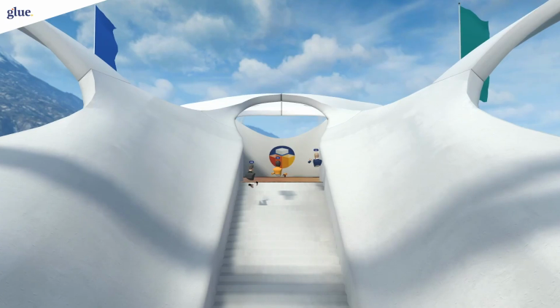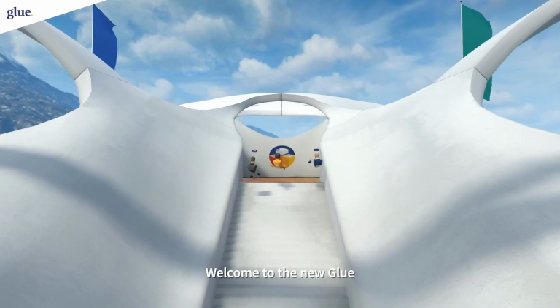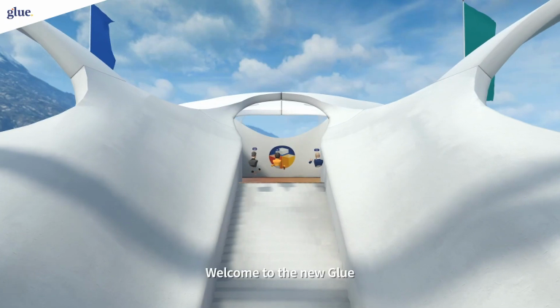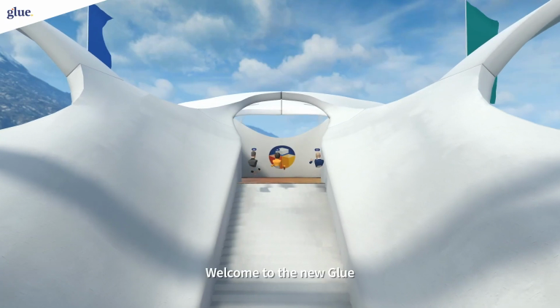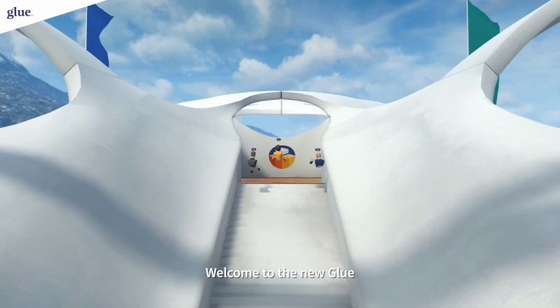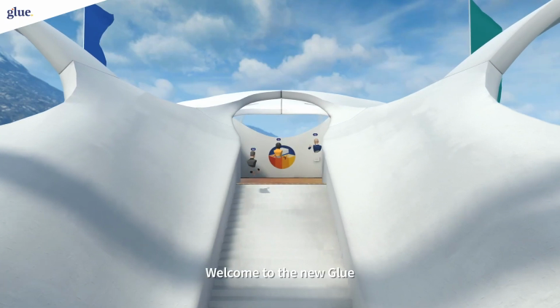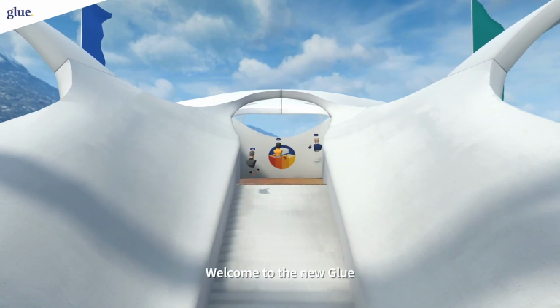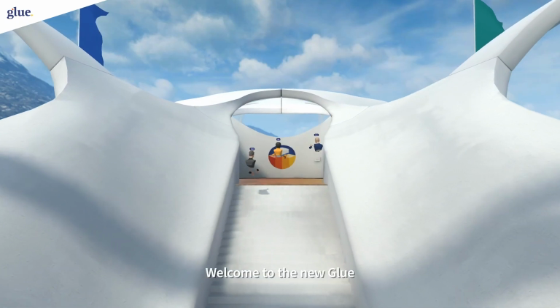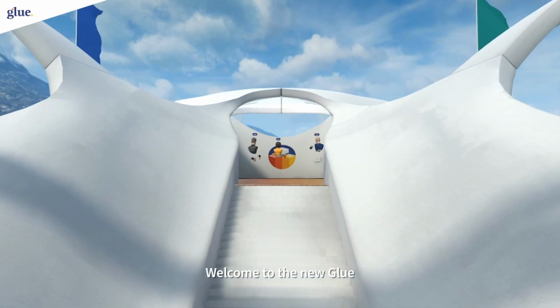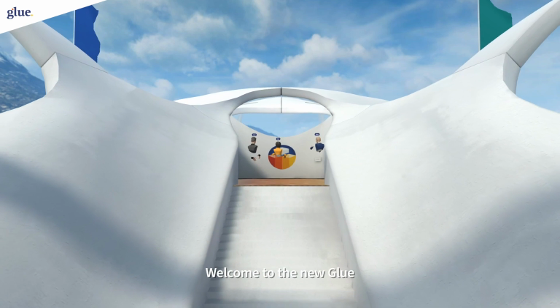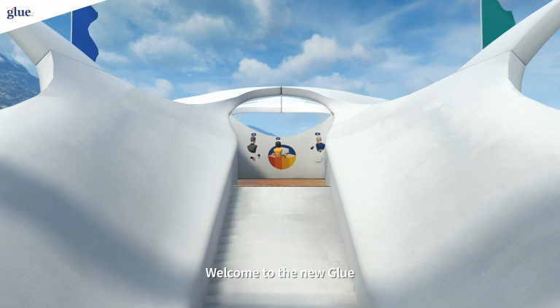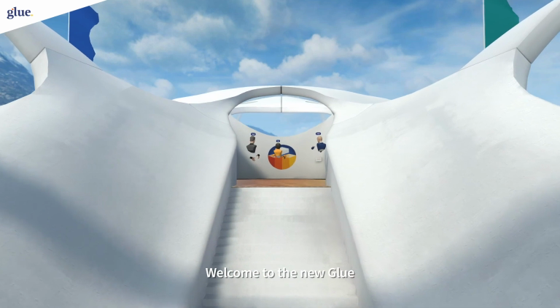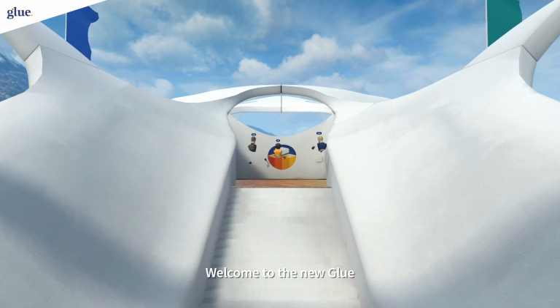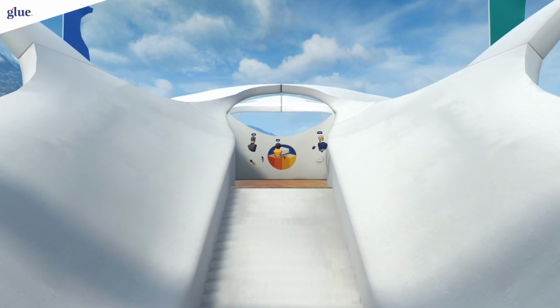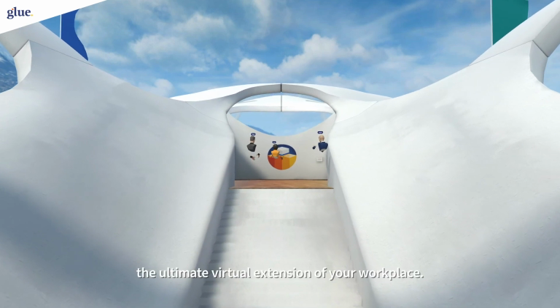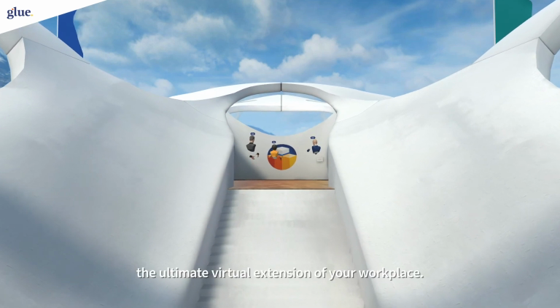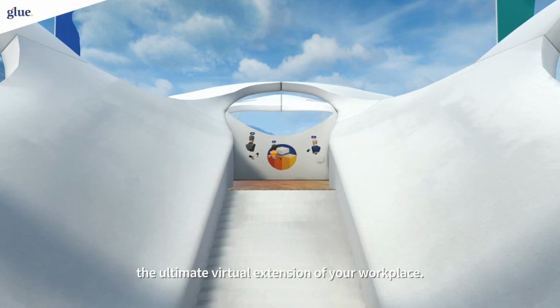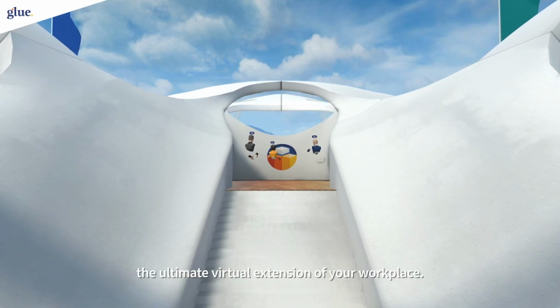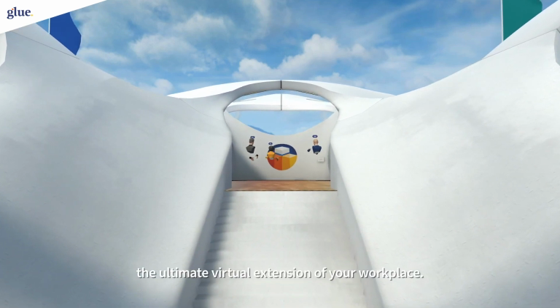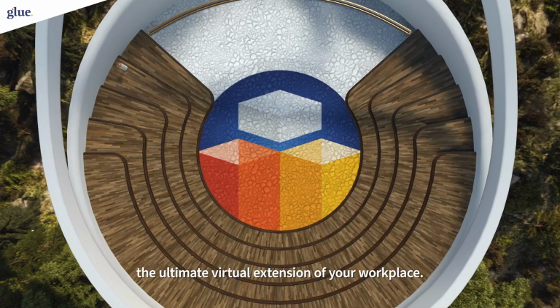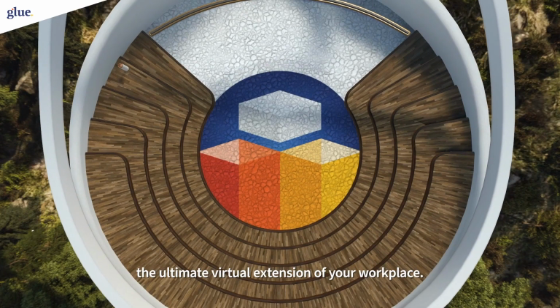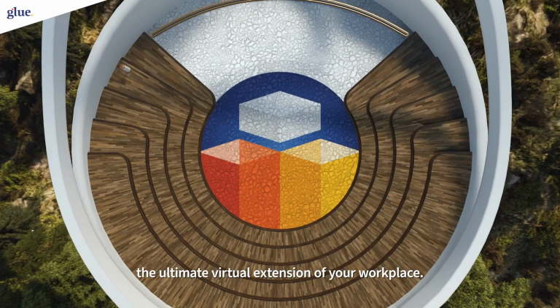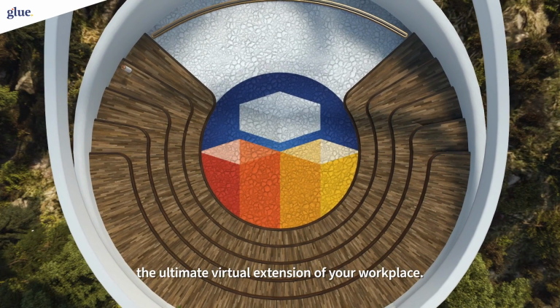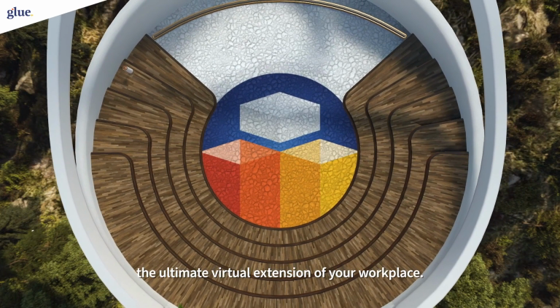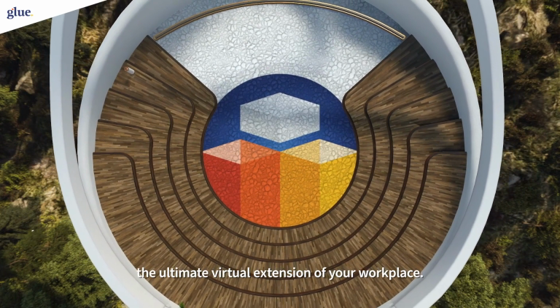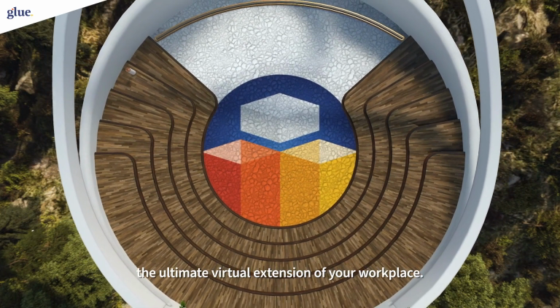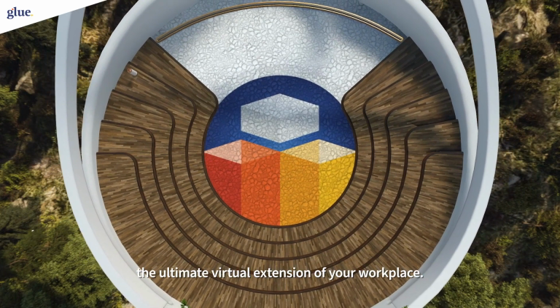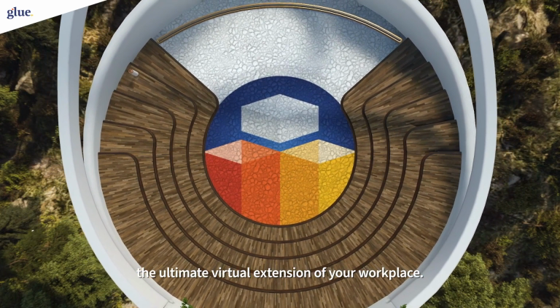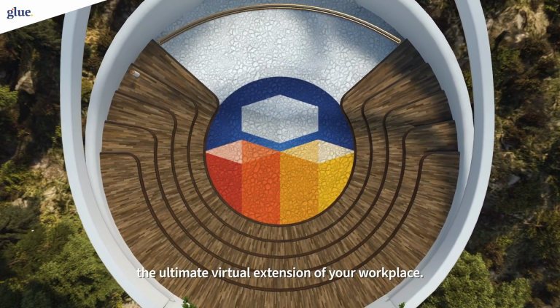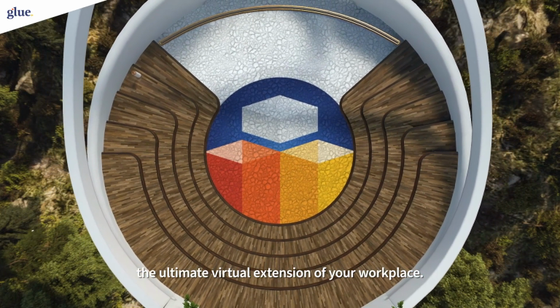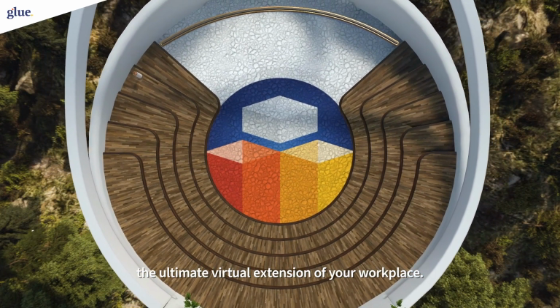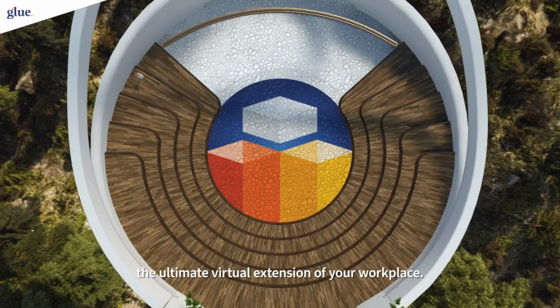Welcome to the new Glue, the ultimate virtual extension of your workplace.